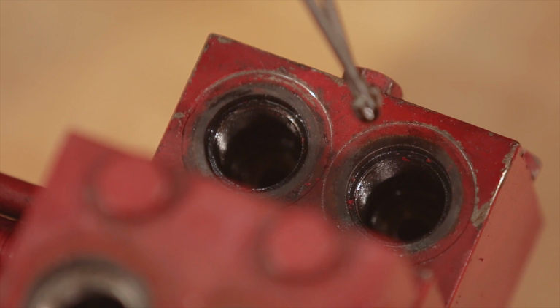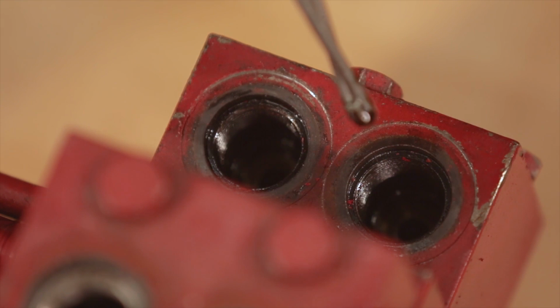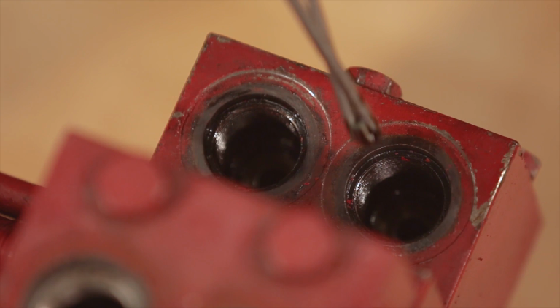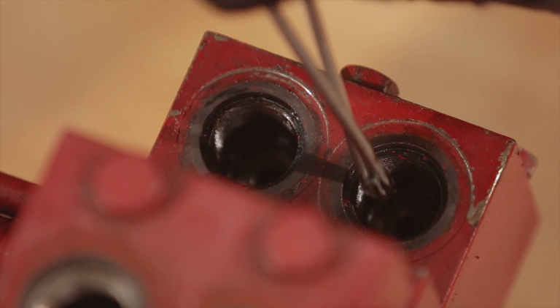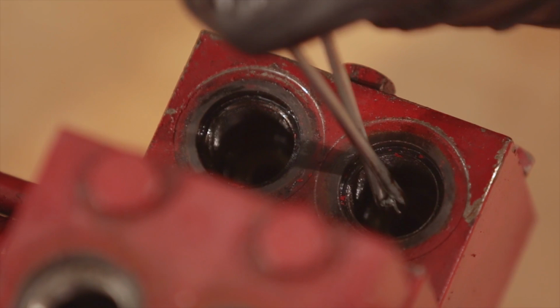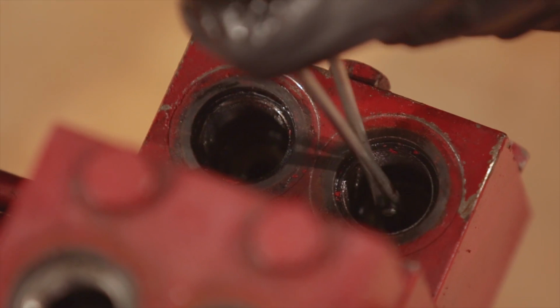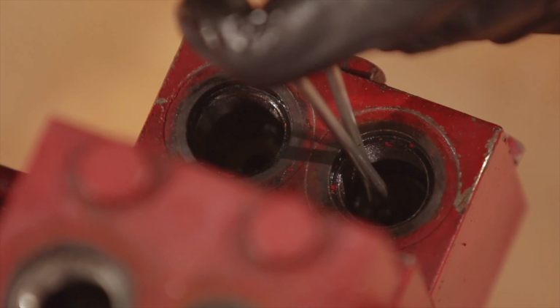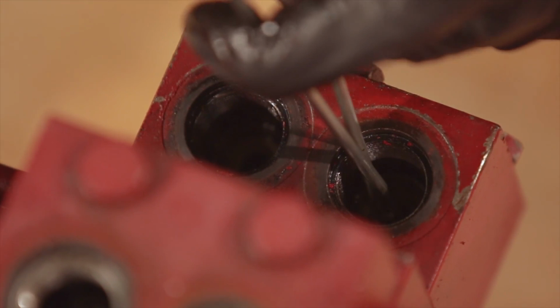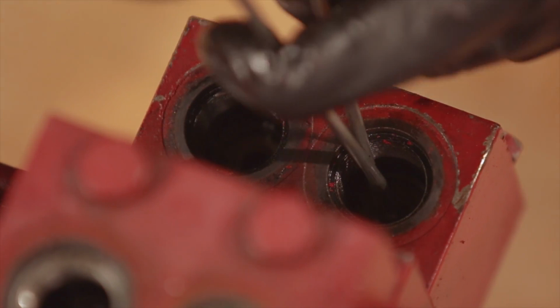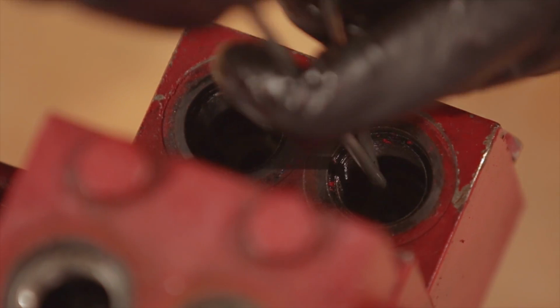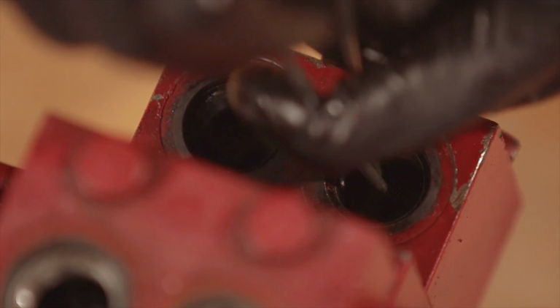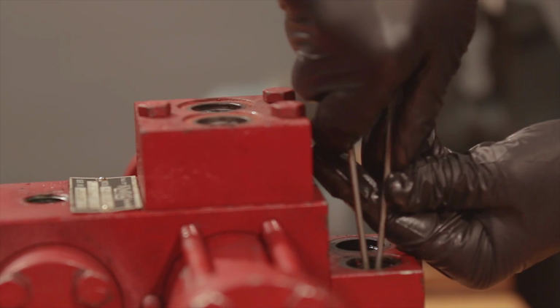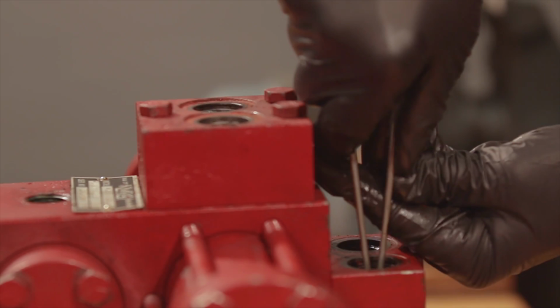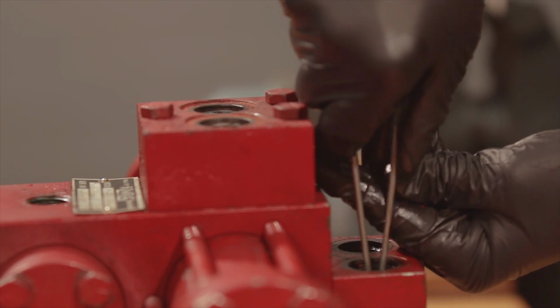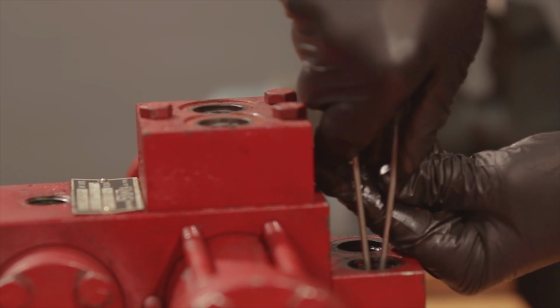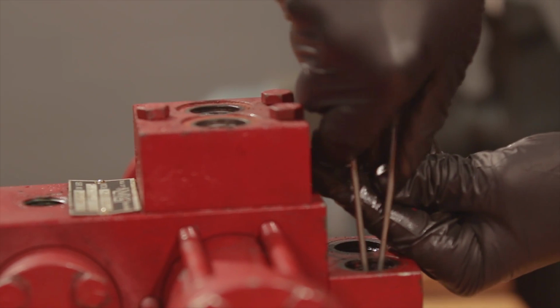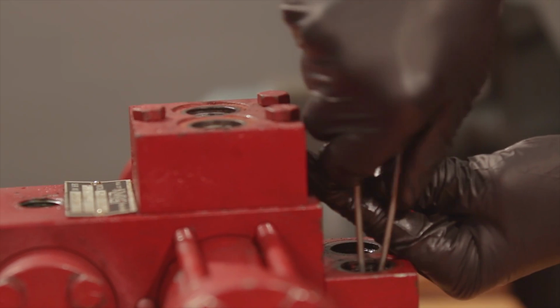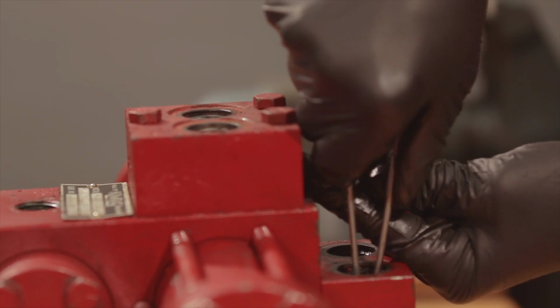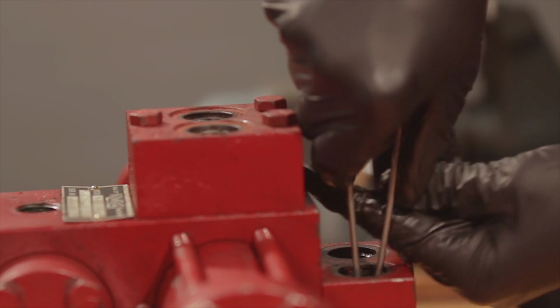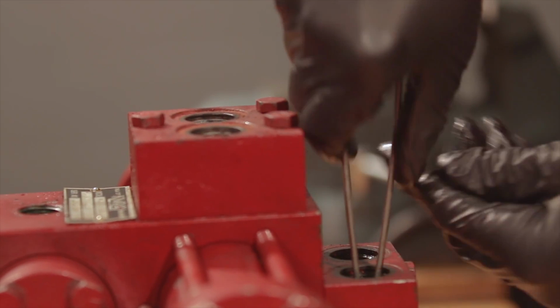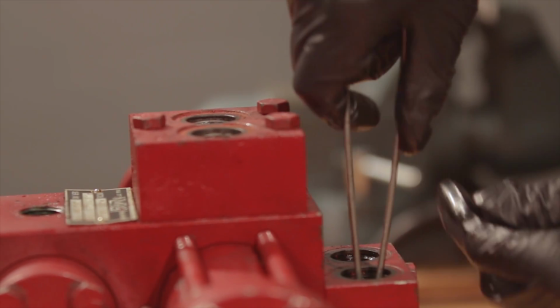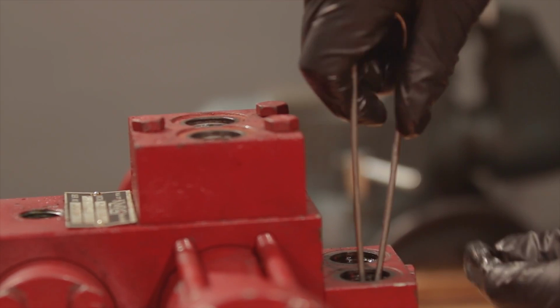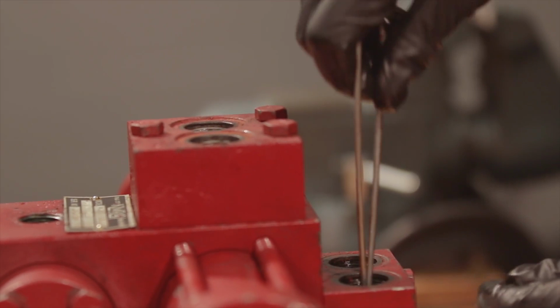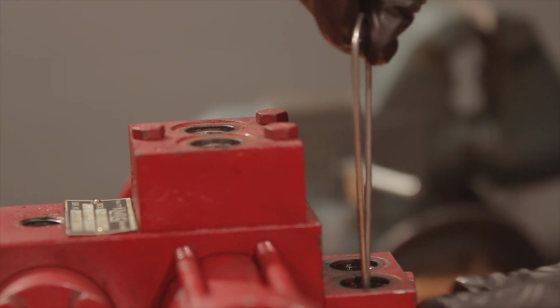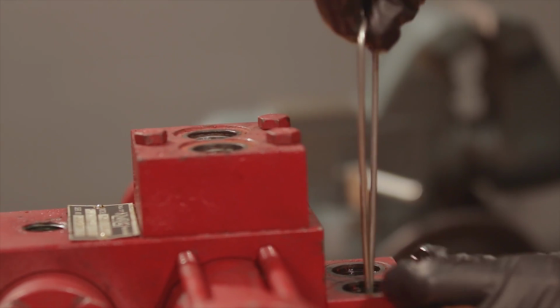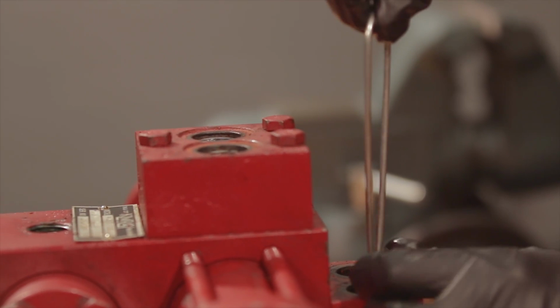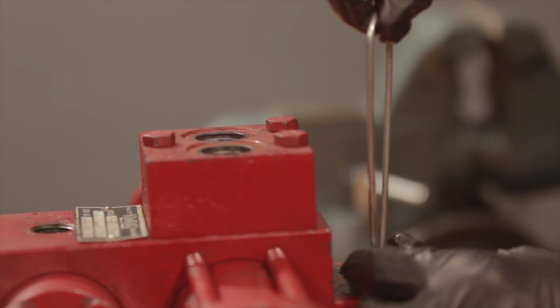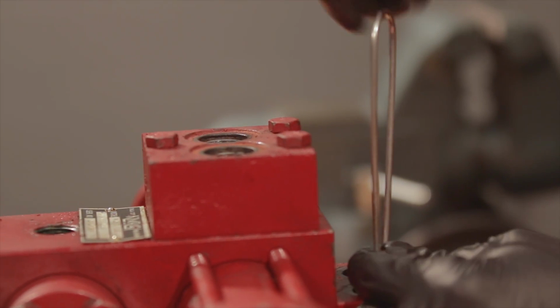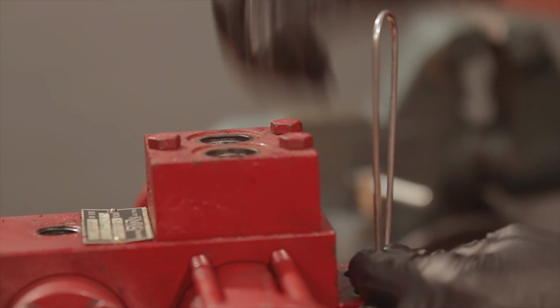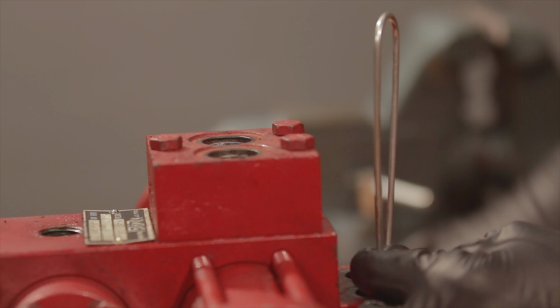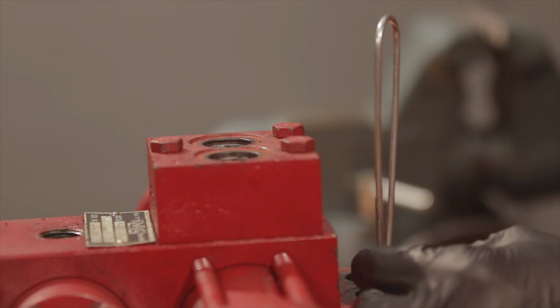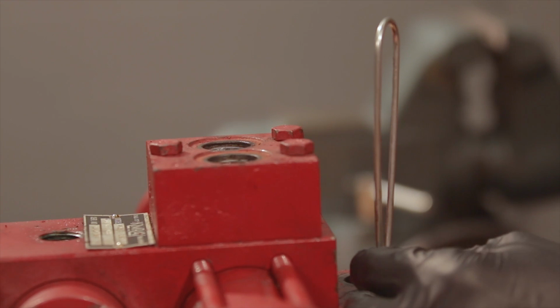Use the seat puller and a wrench to remove the suction block seats, and then remove the O-rings.